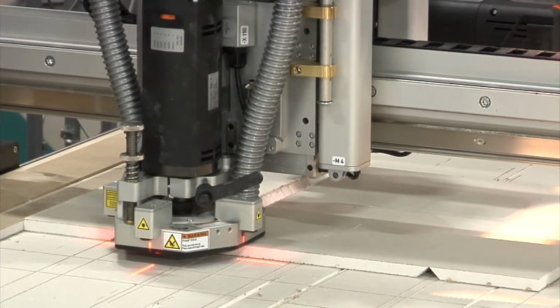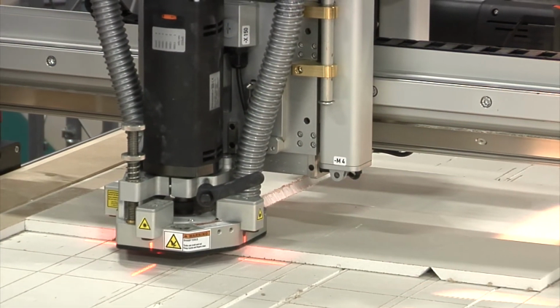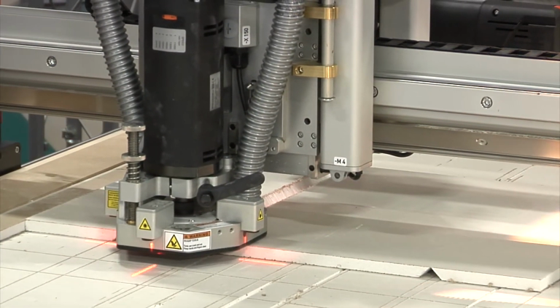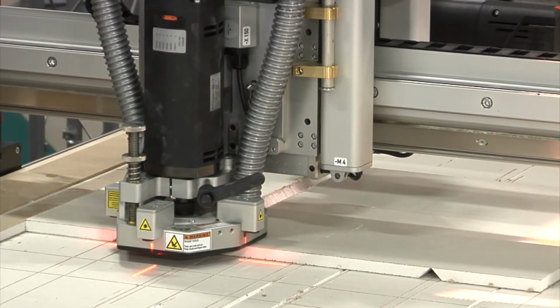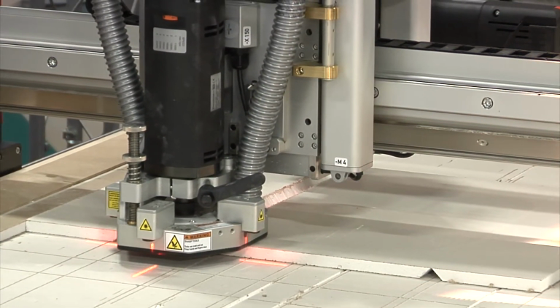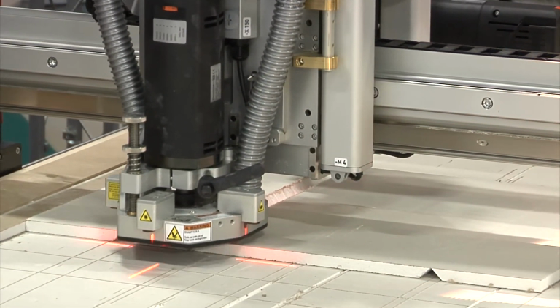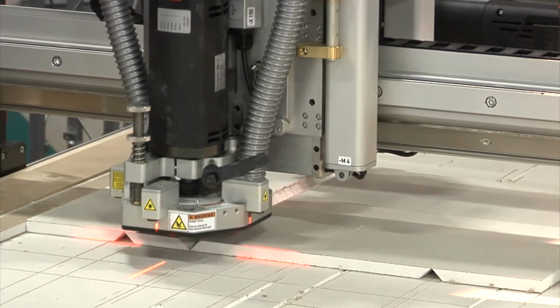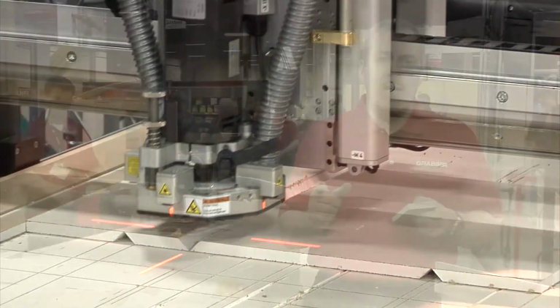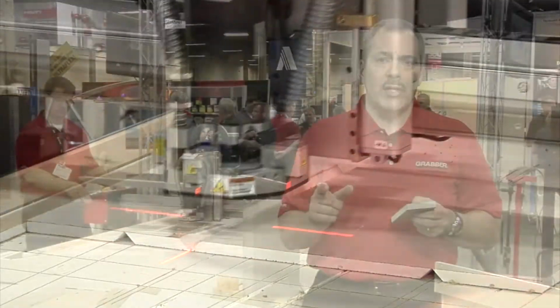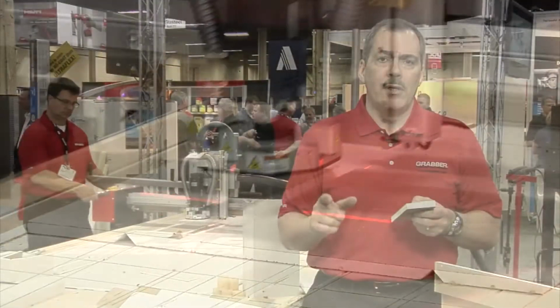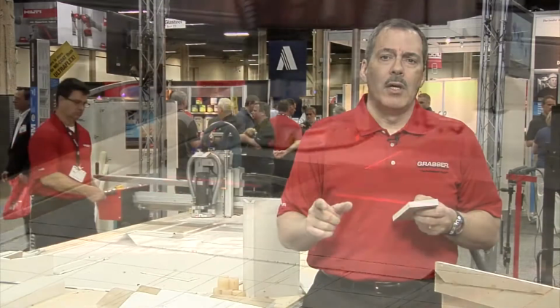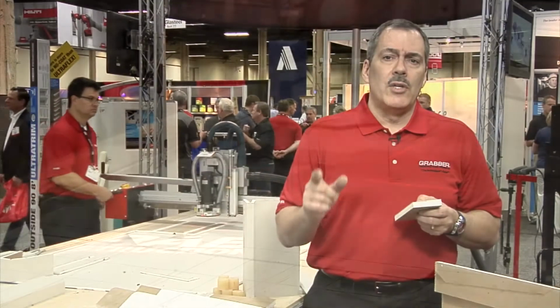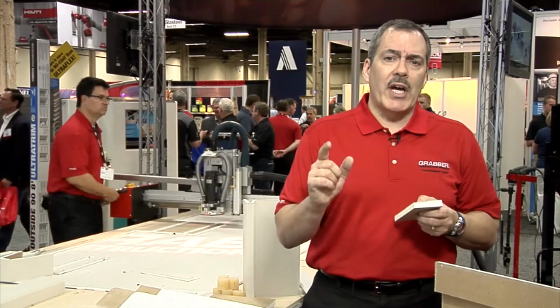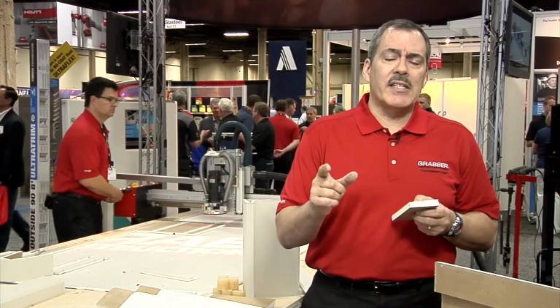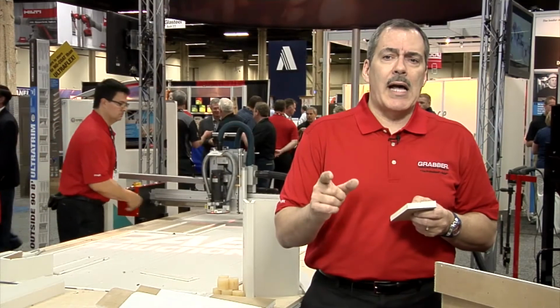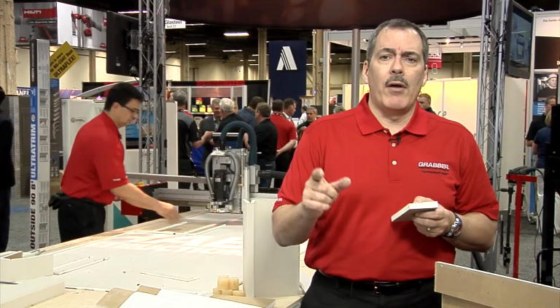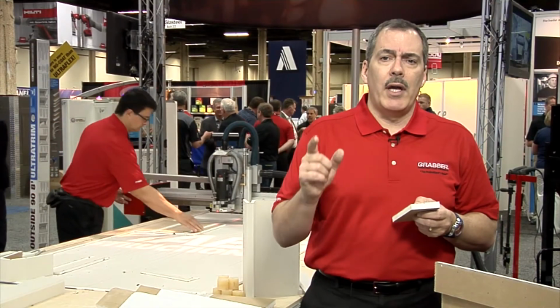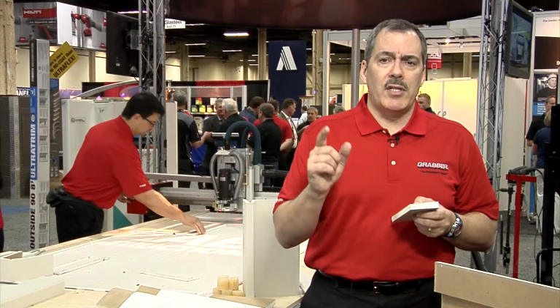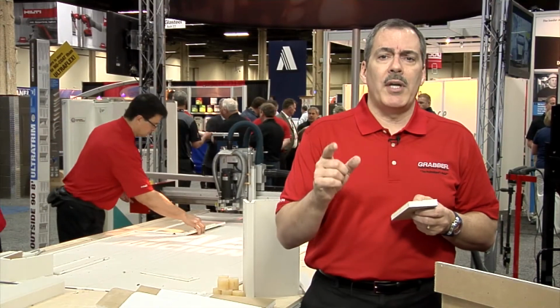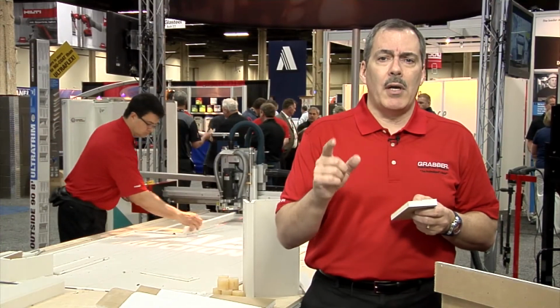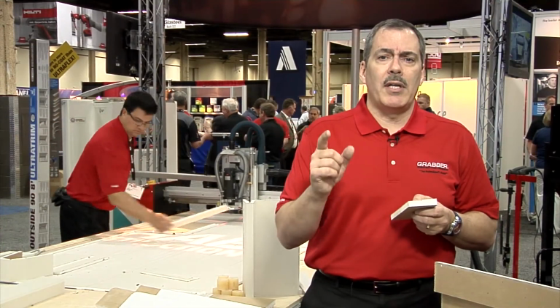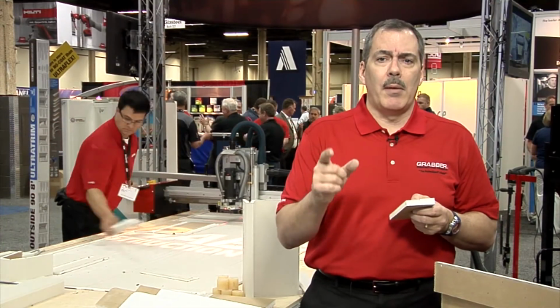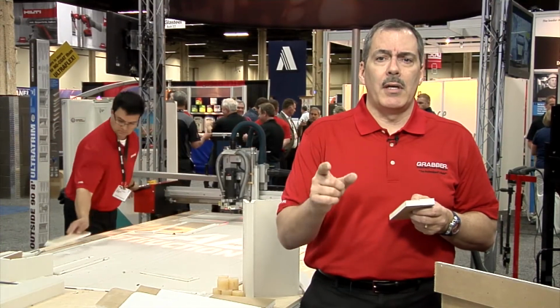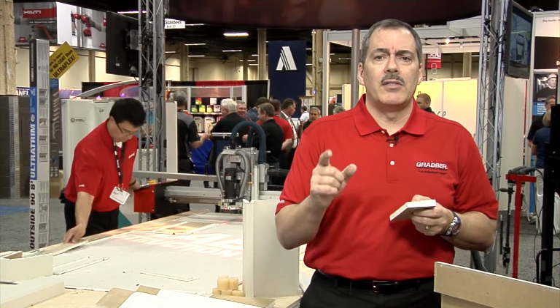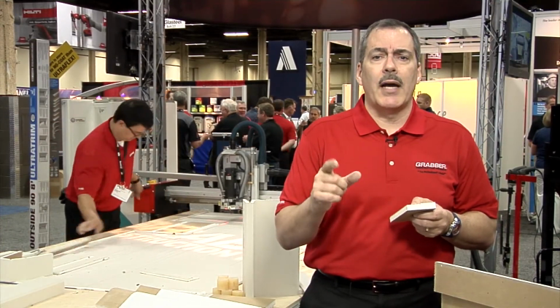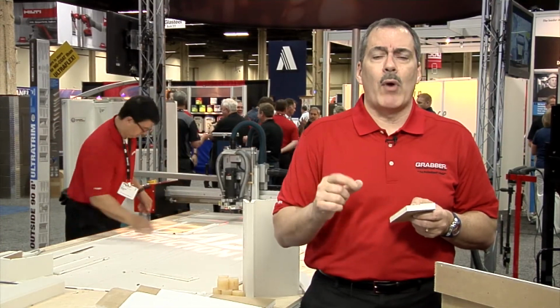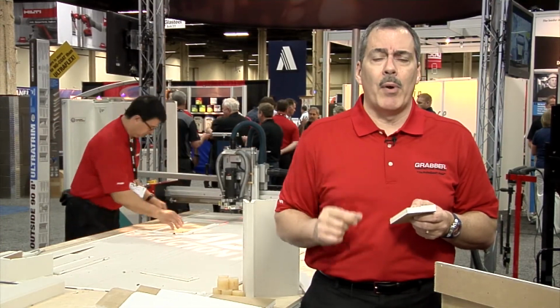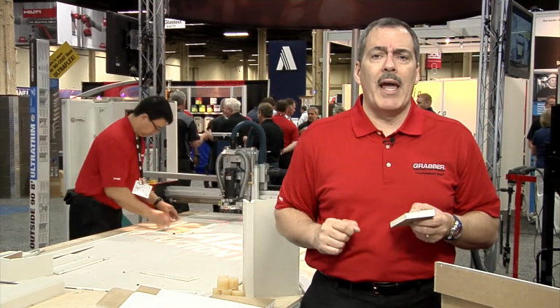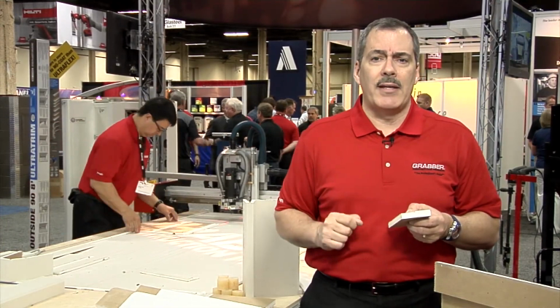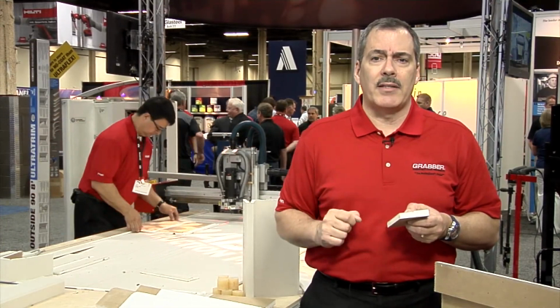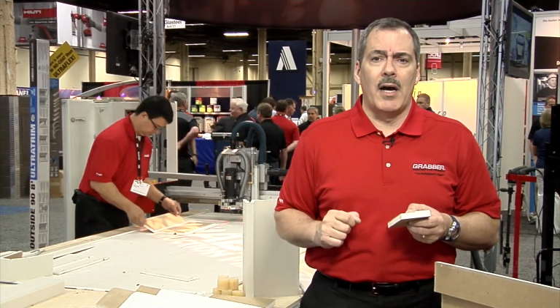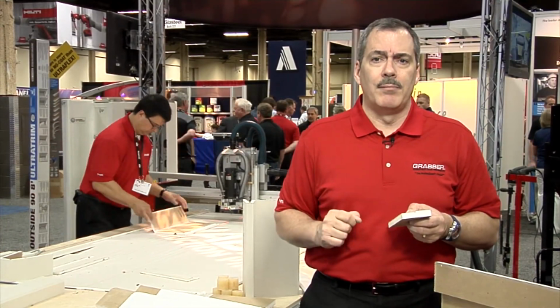For more information, check us out at www.grabberman.com.